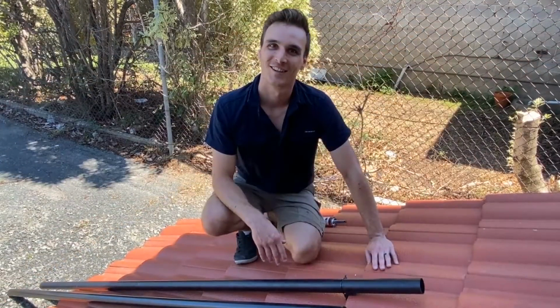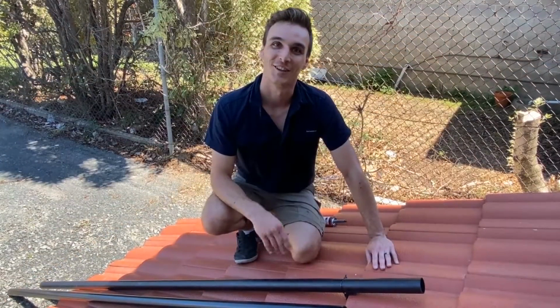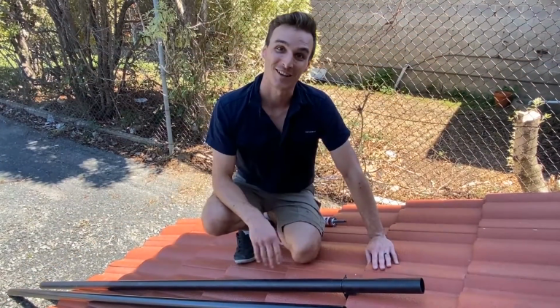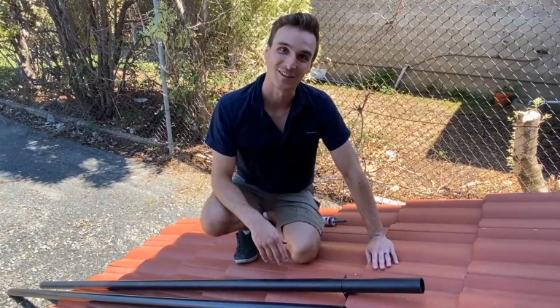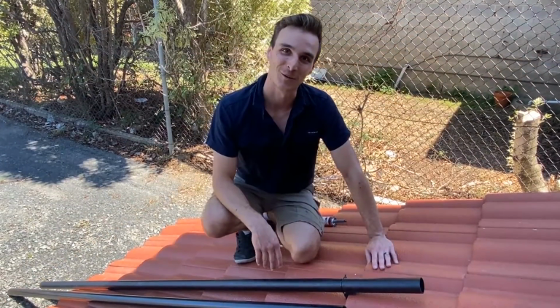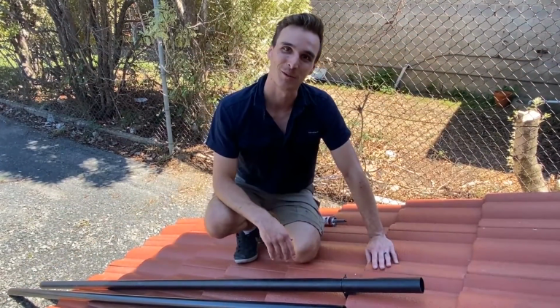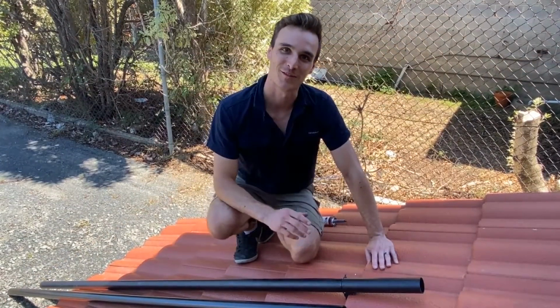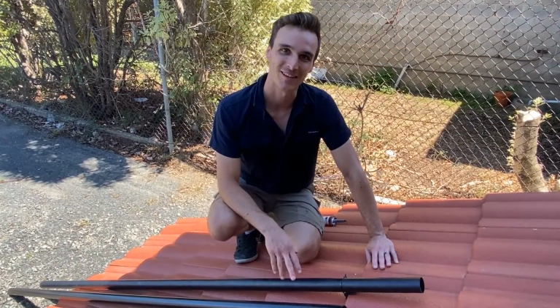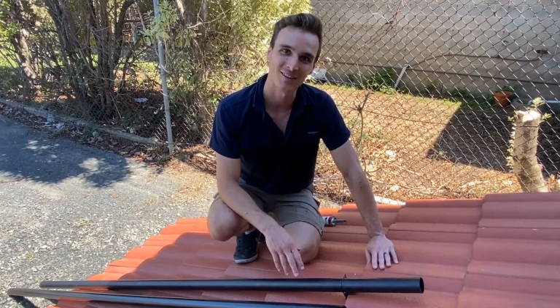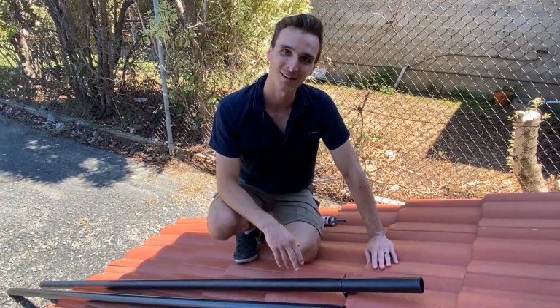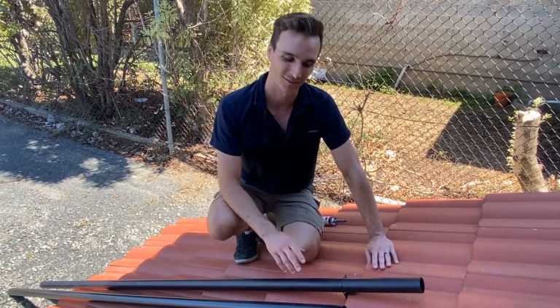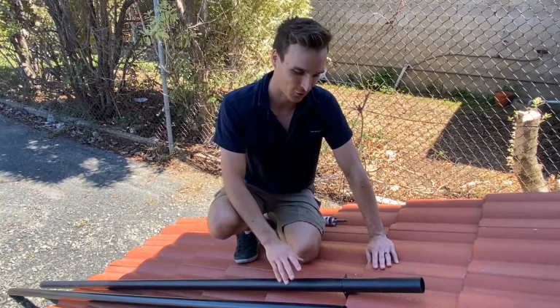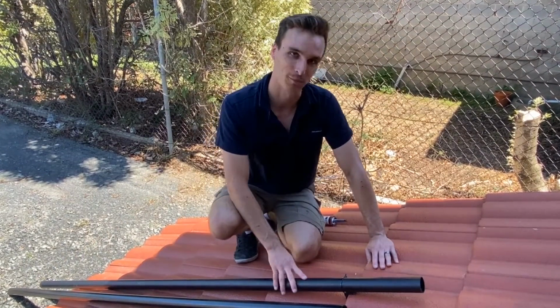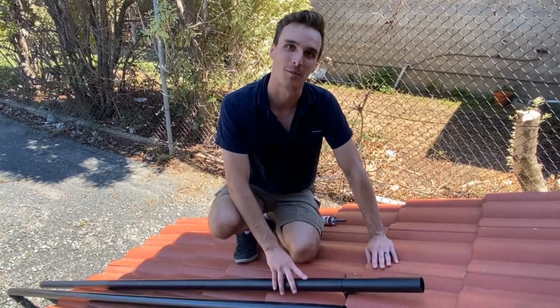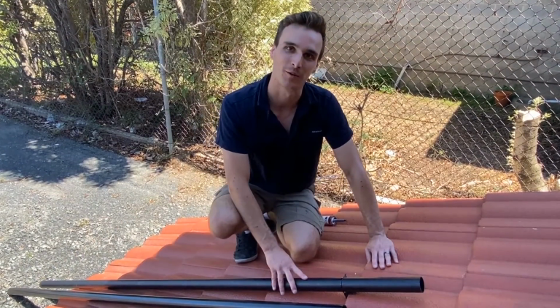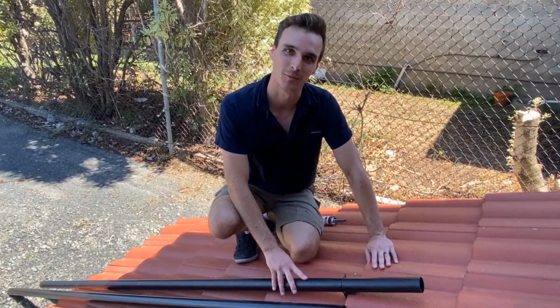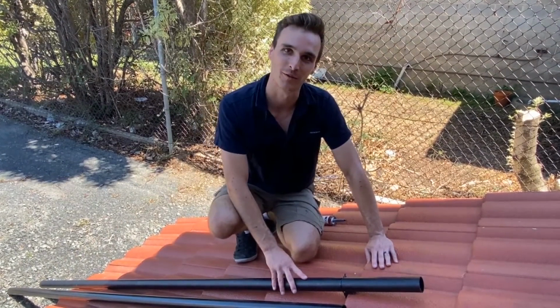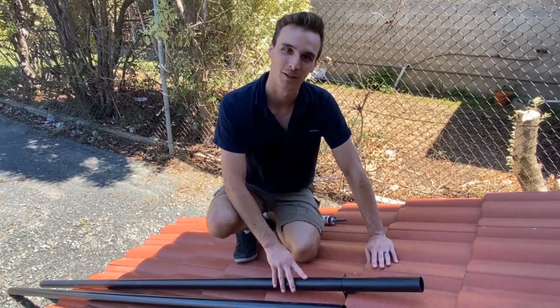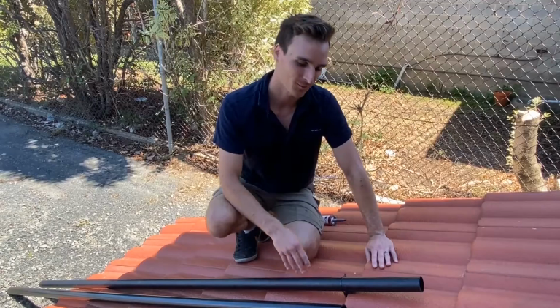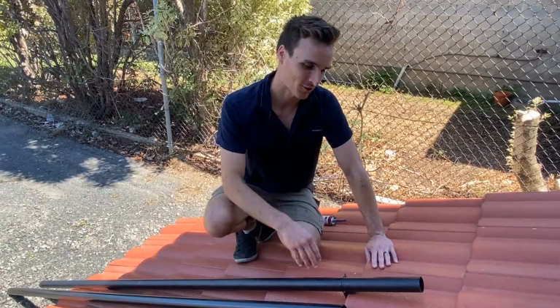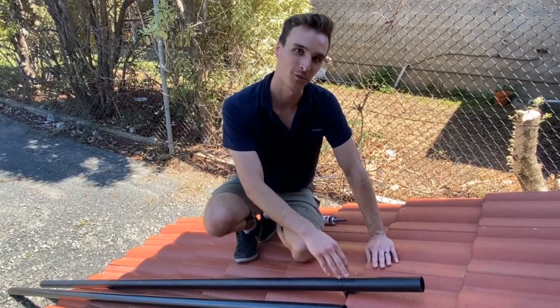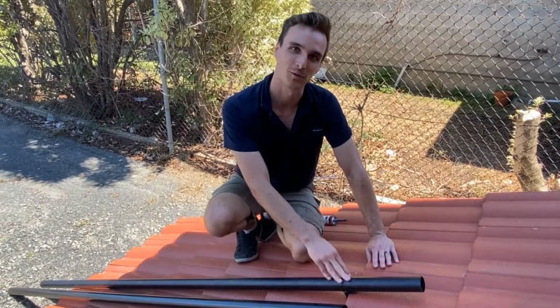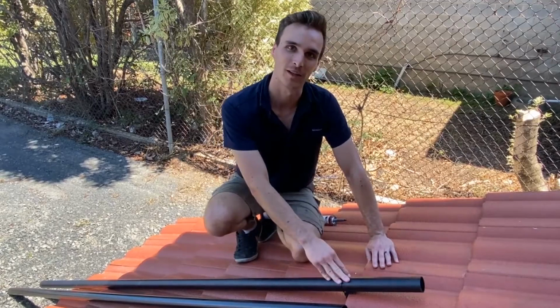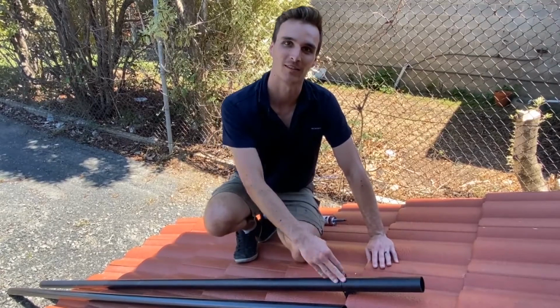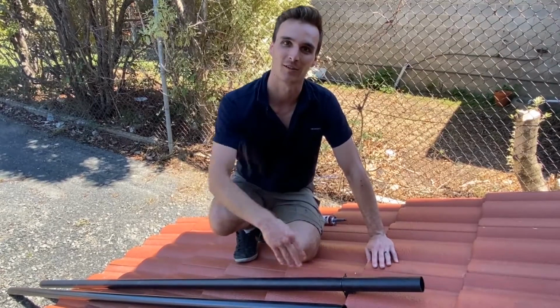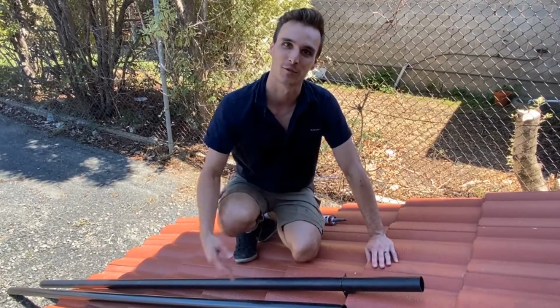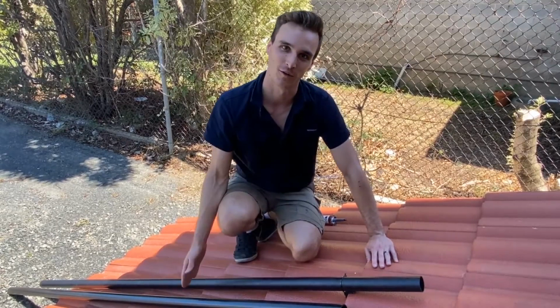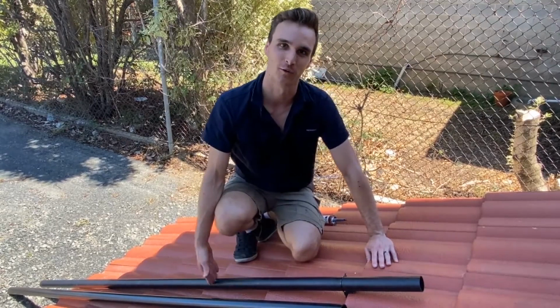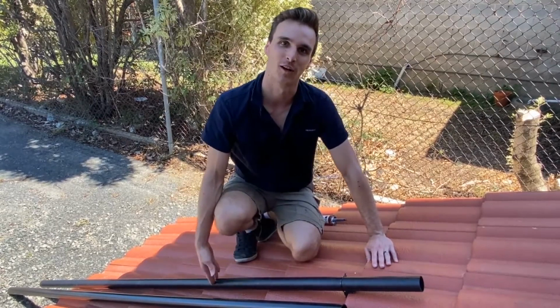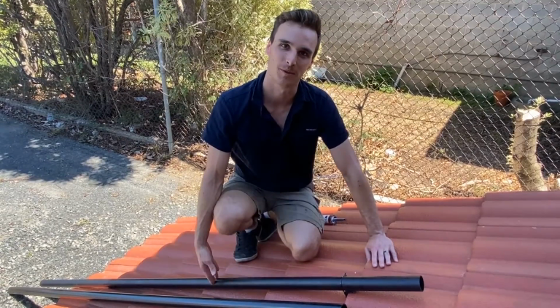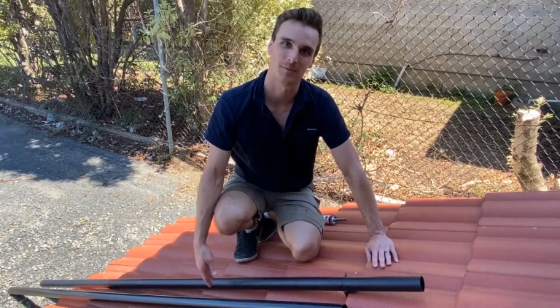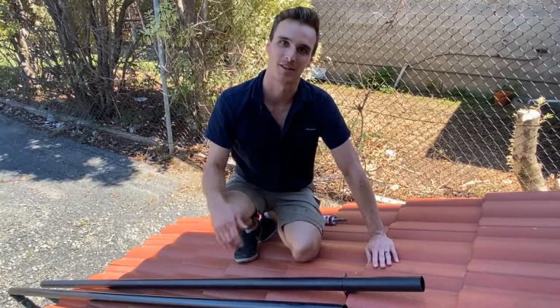You can now install the rest of the Easy Ties to secure your pipework to the roof. Just make sure you install Easy Ties no further than two tiles apart from each other.